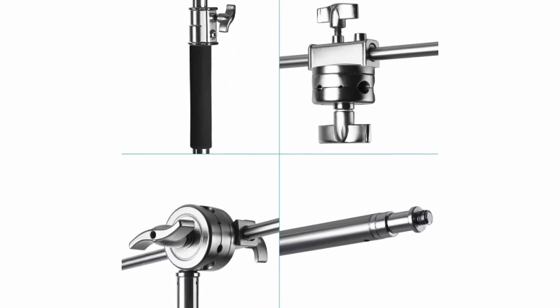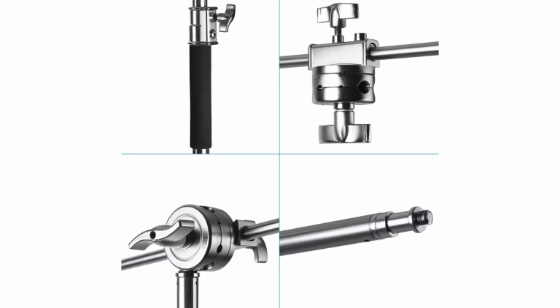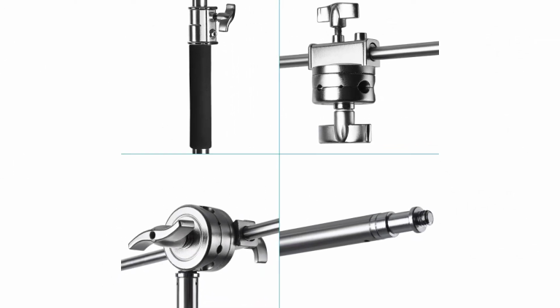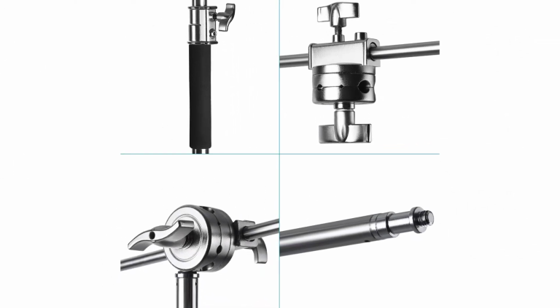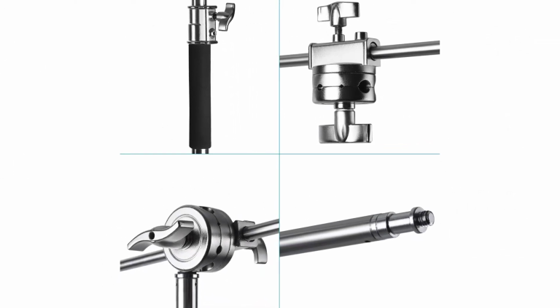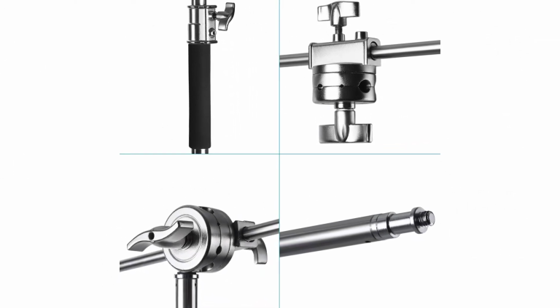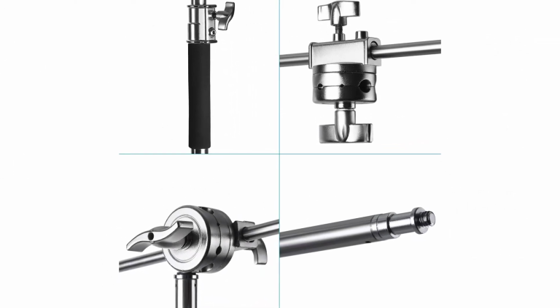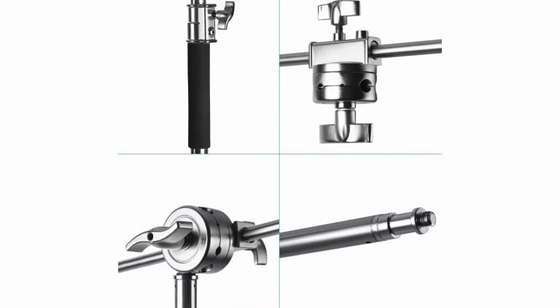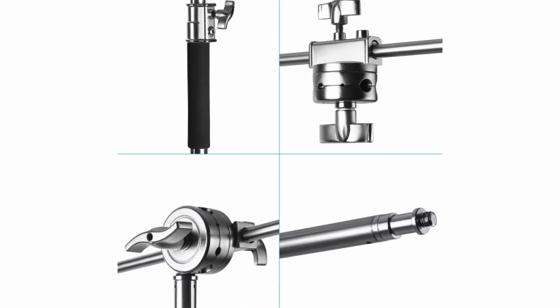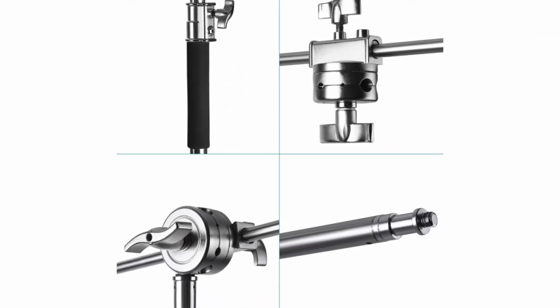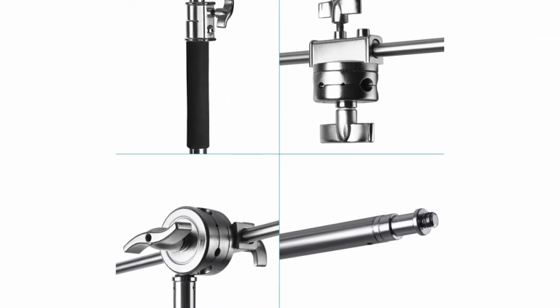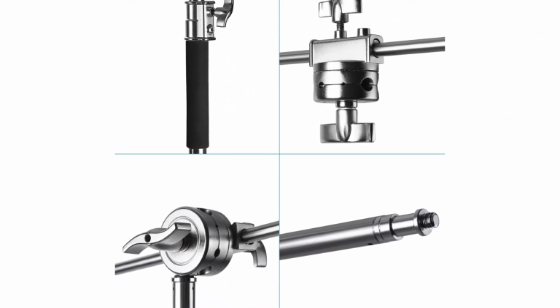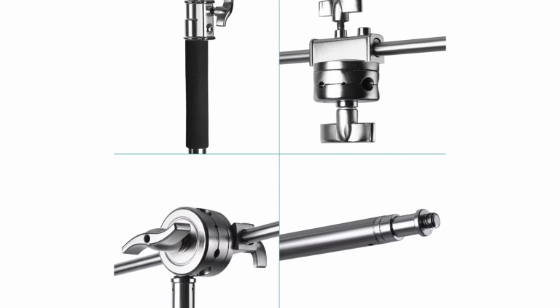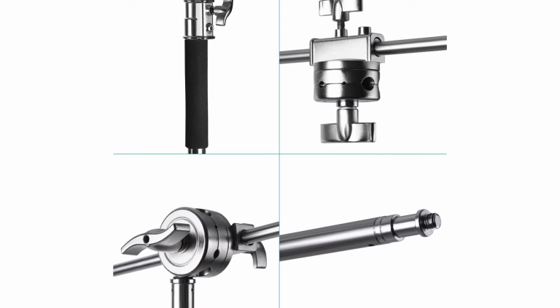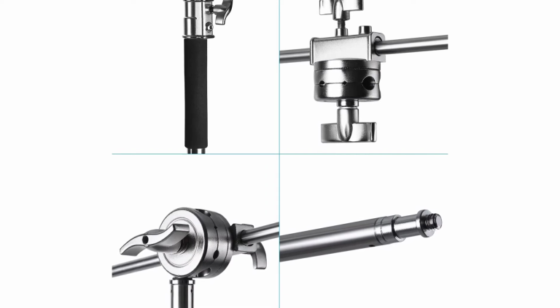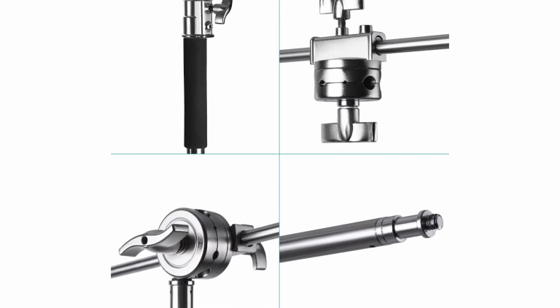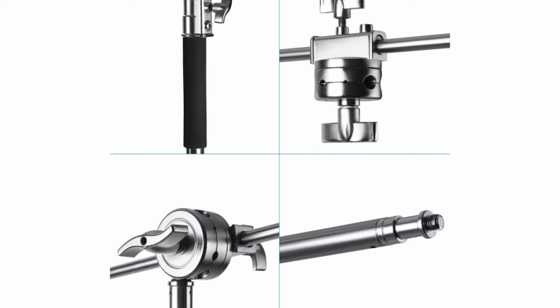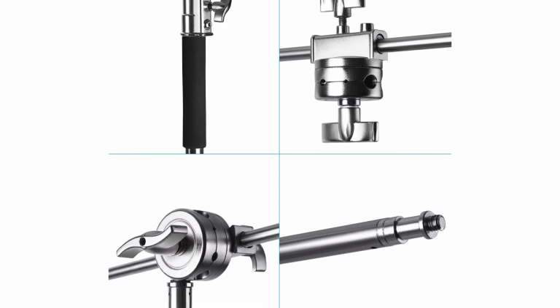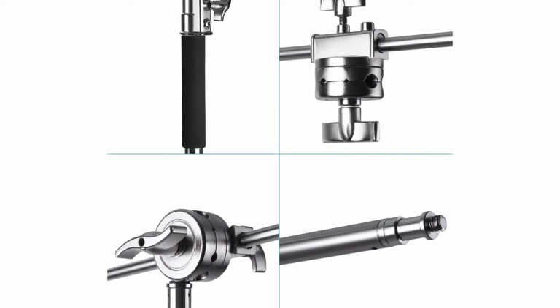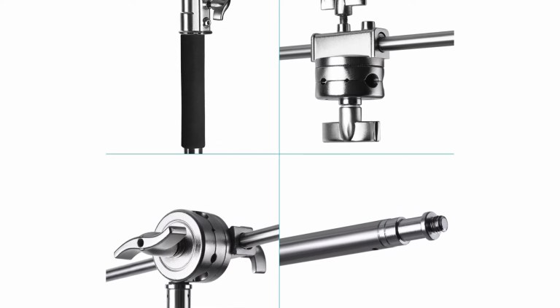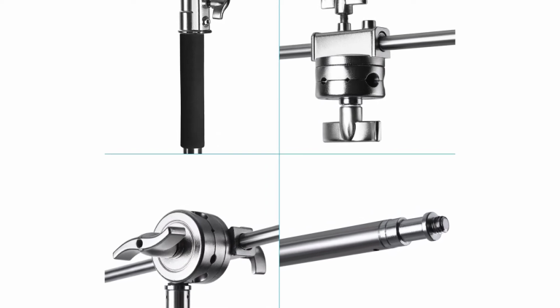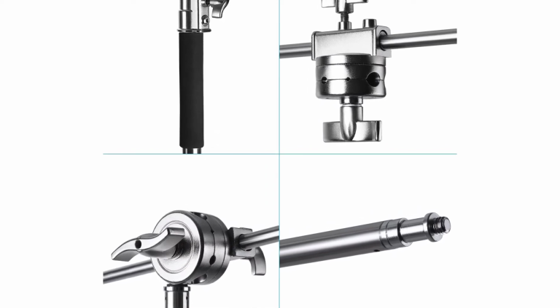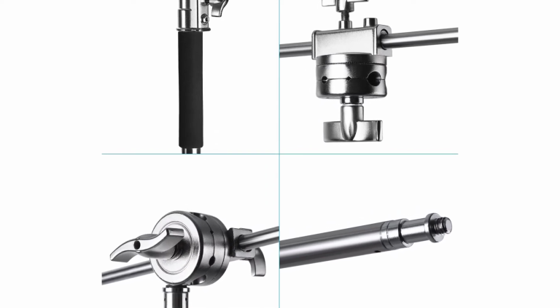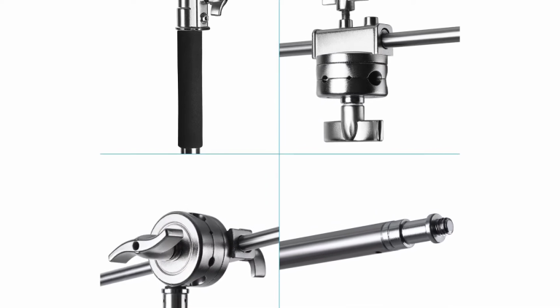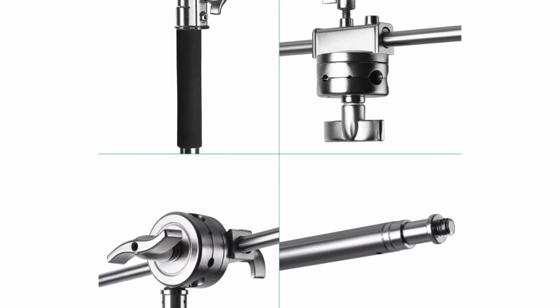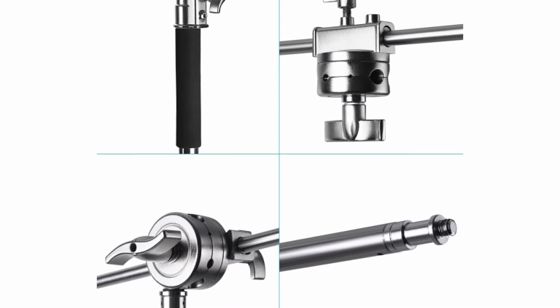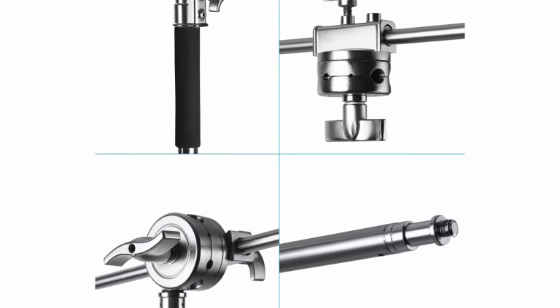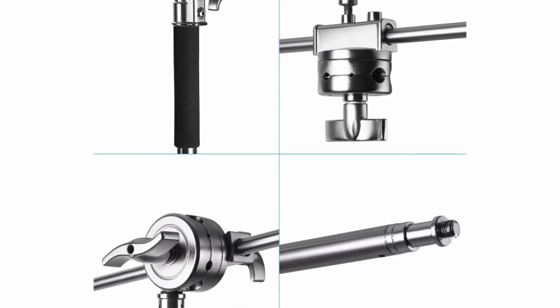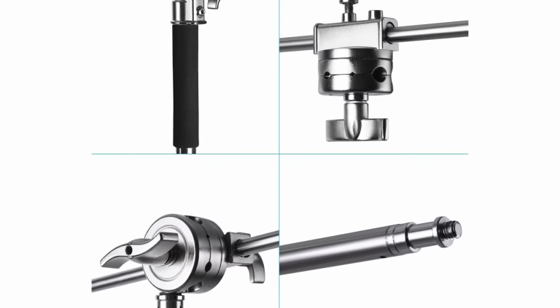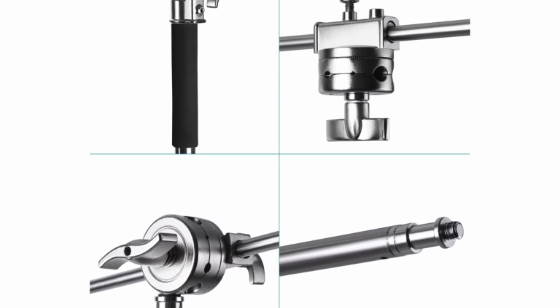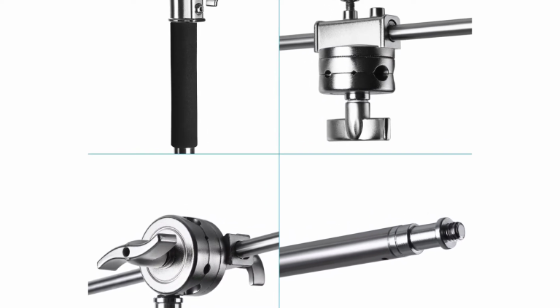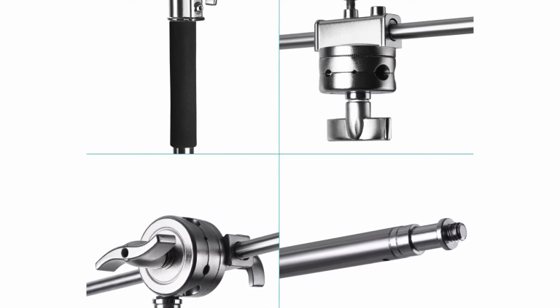Foldable and portable, its sturdy three-leg structure at the bottom ensures your equipment stays stable and is easy to carry and store.